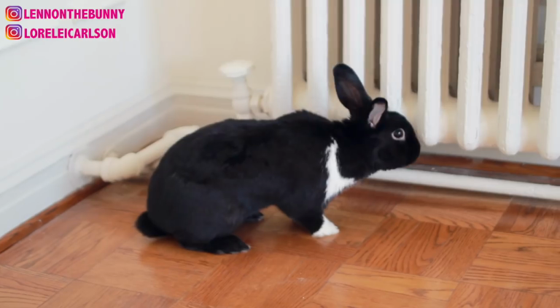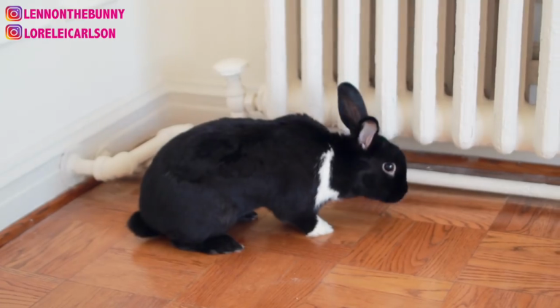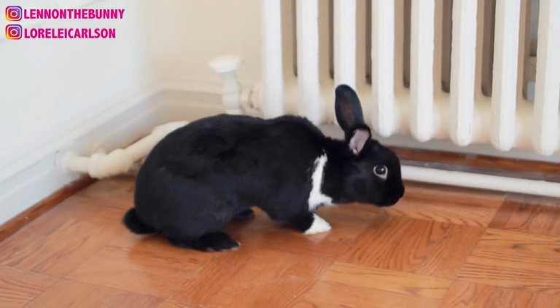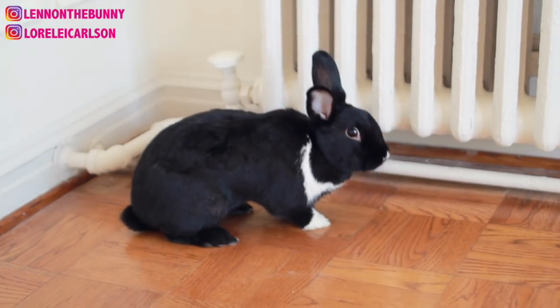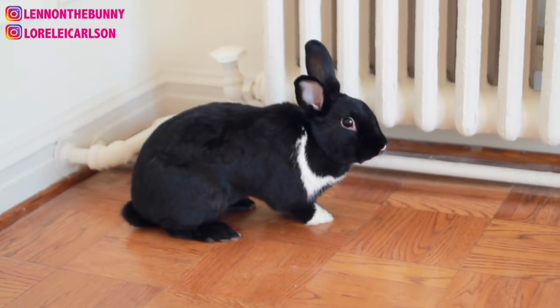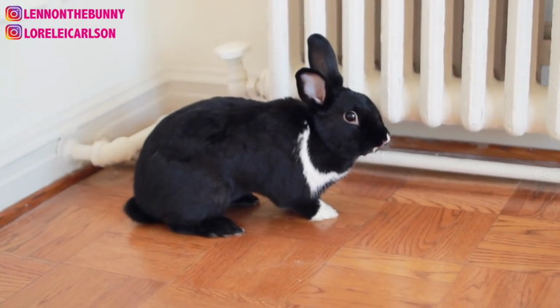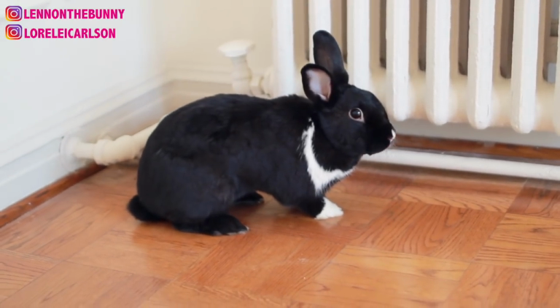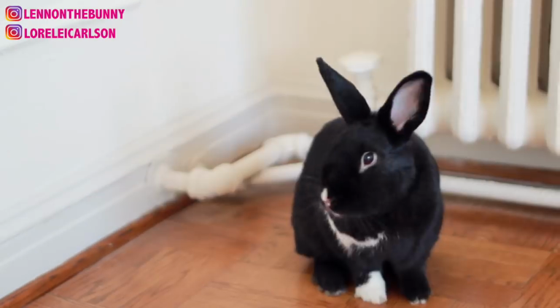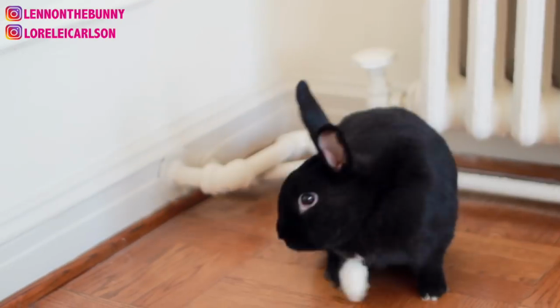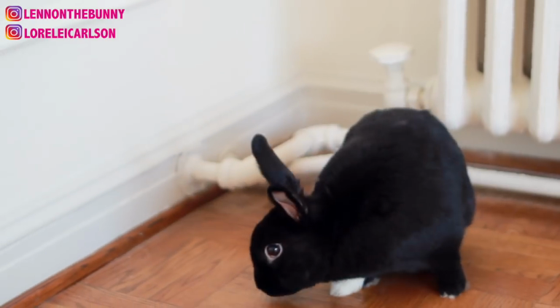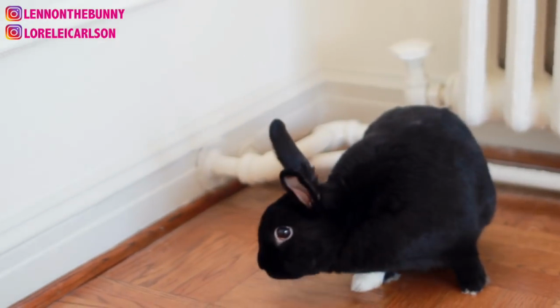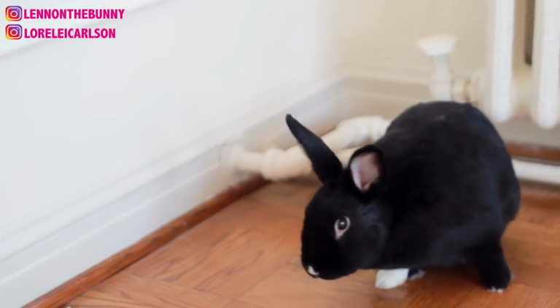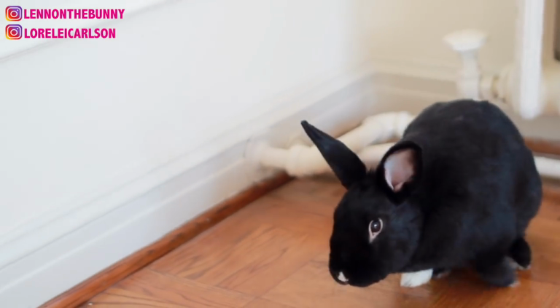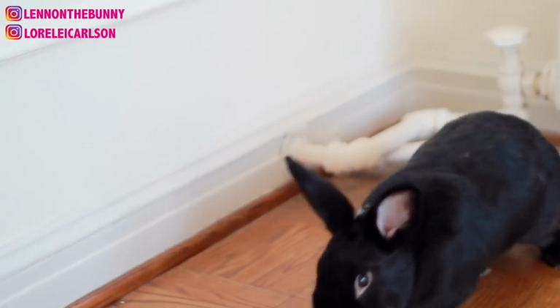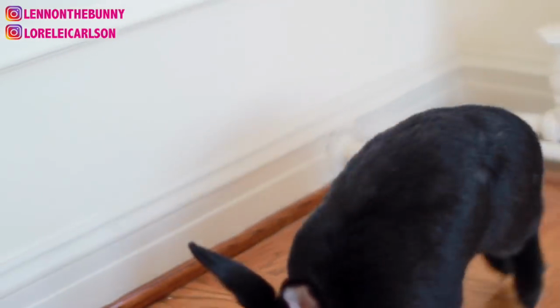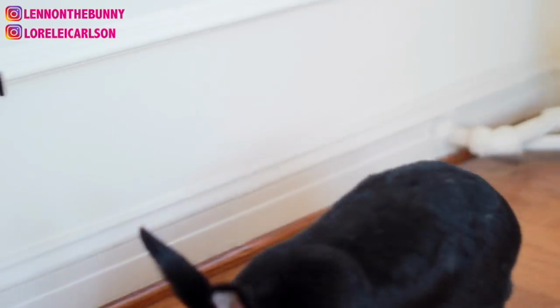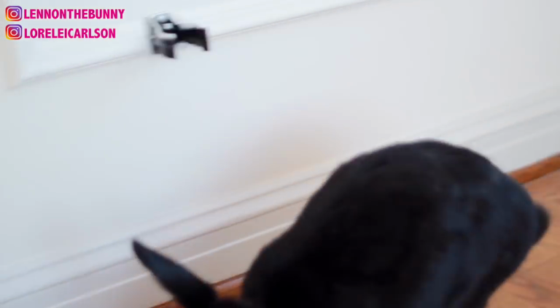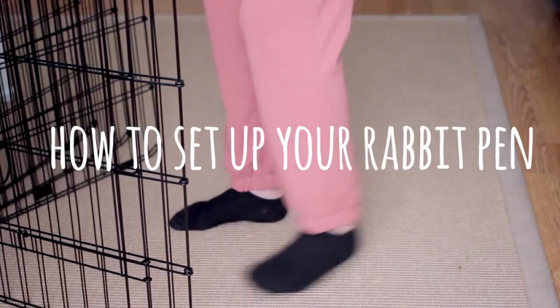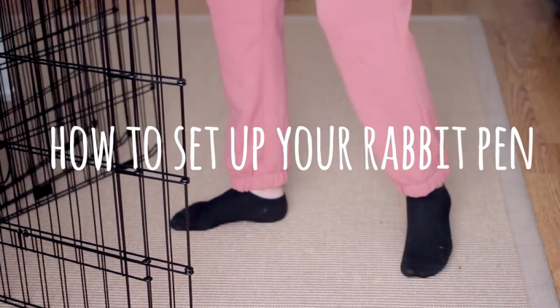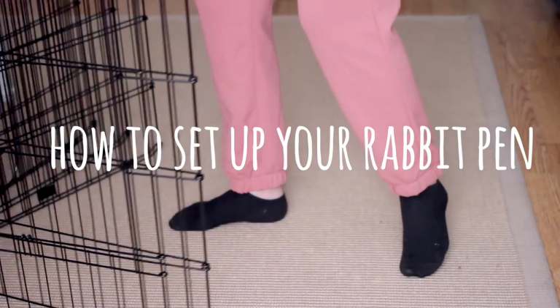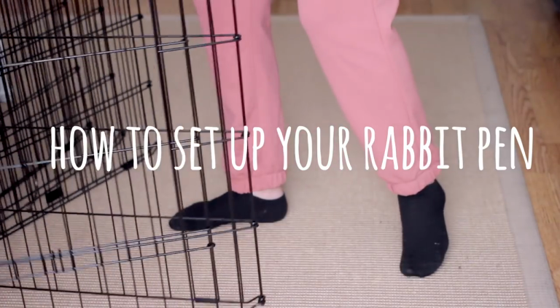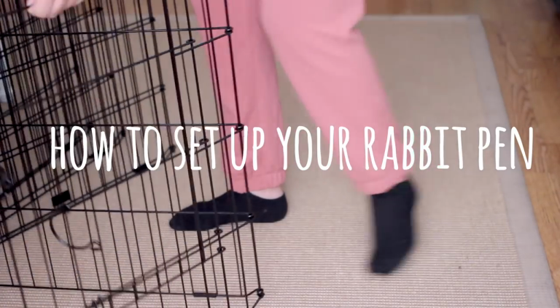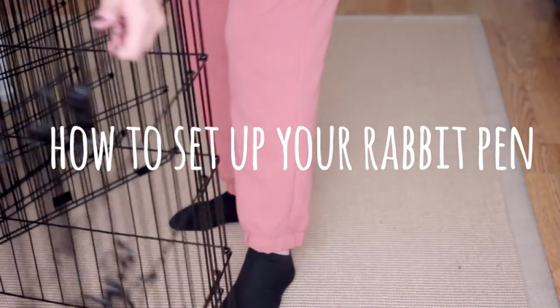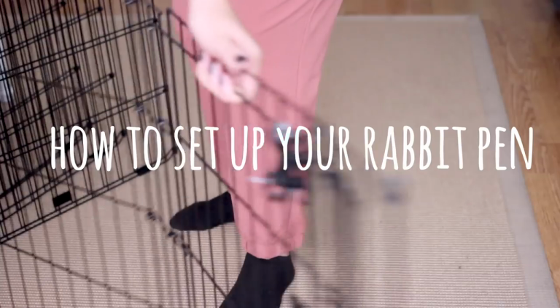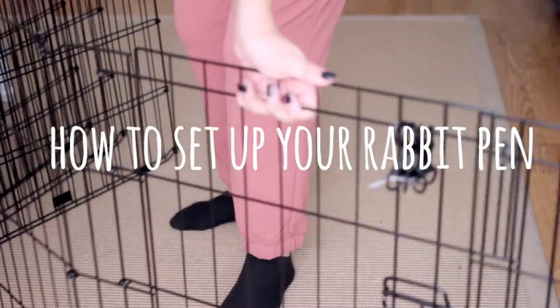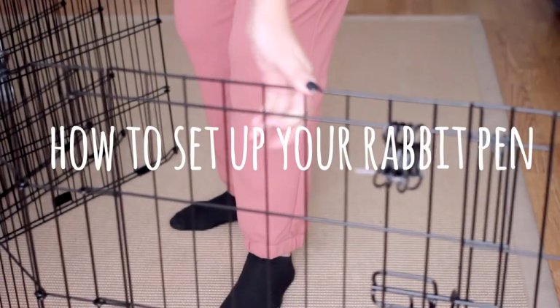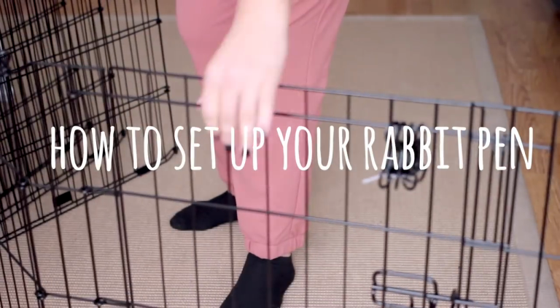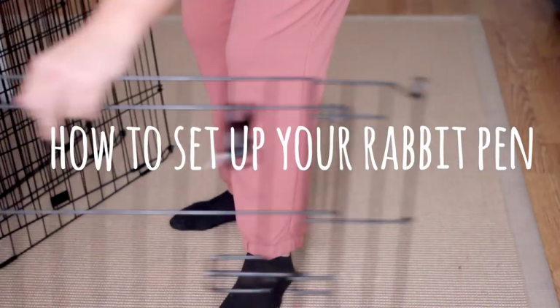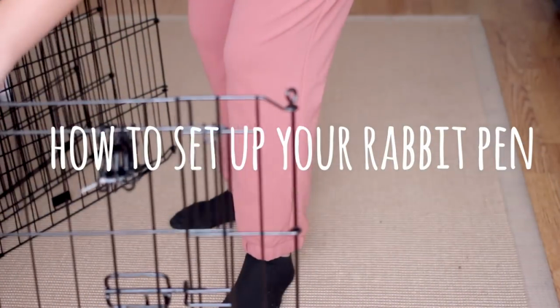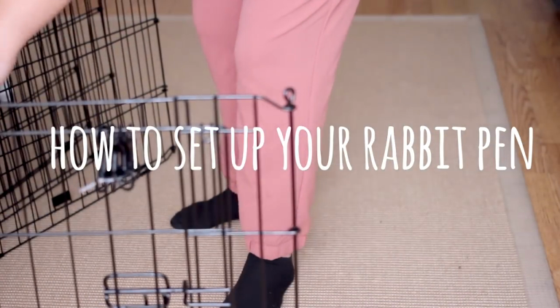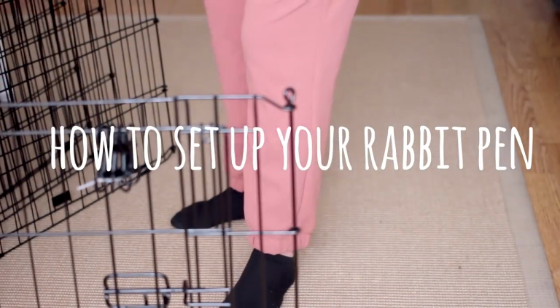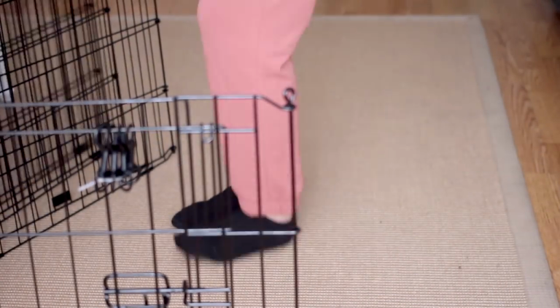Hey everybody, welcome back. Today I'm going to show you how to set up your bunny's x-pen, also known as a playpen.